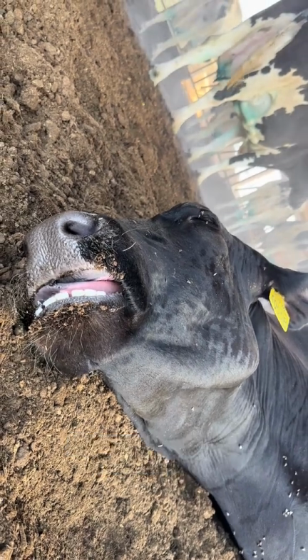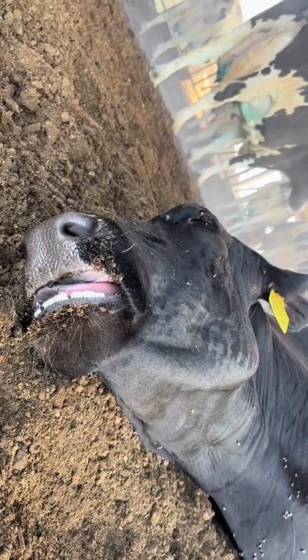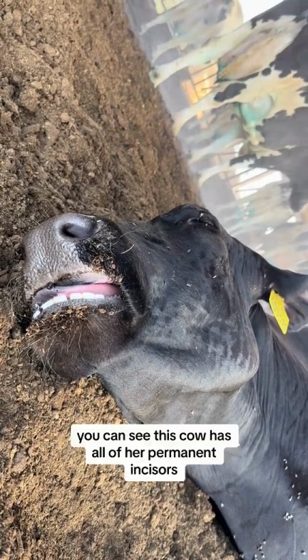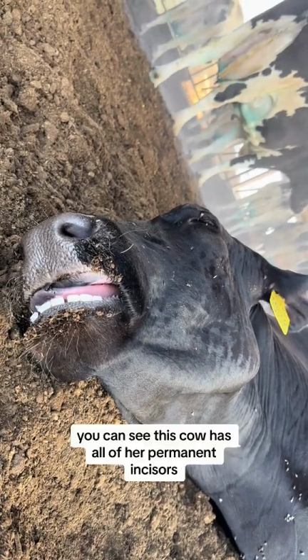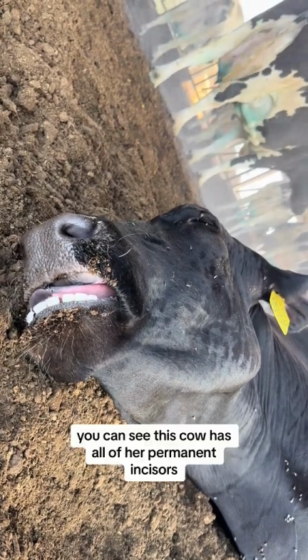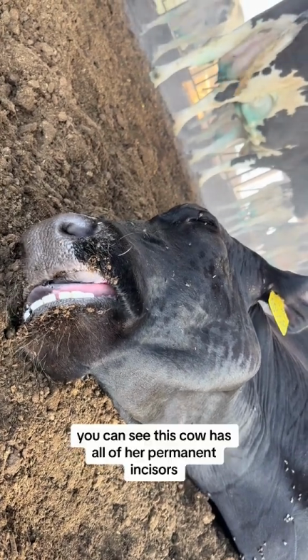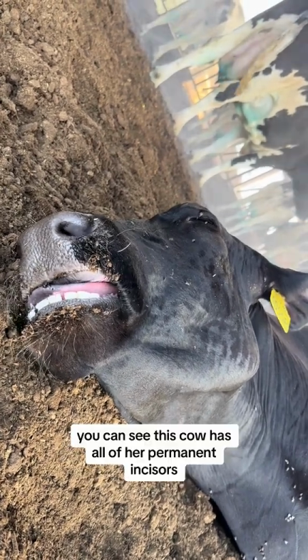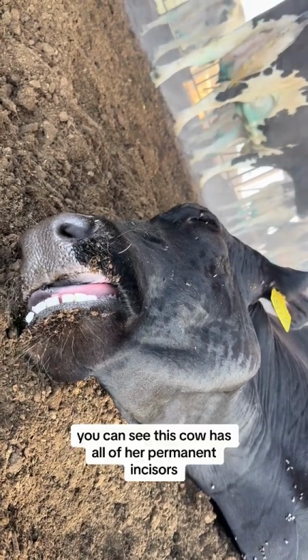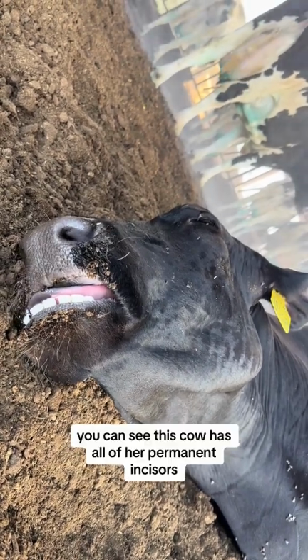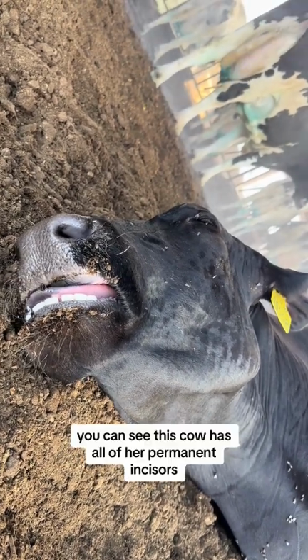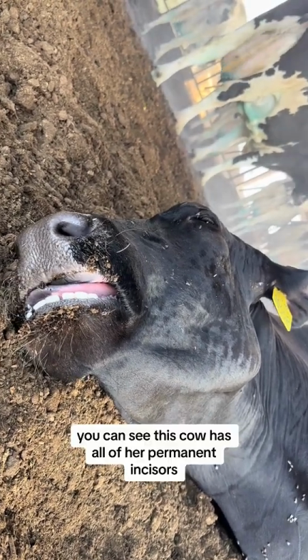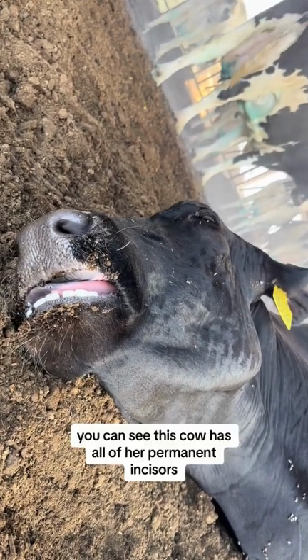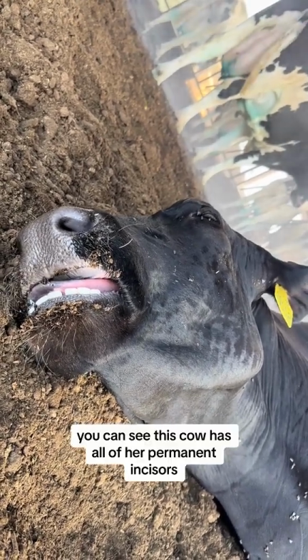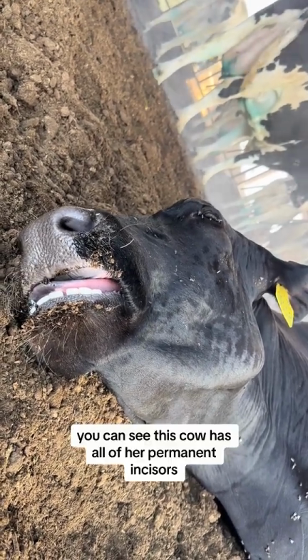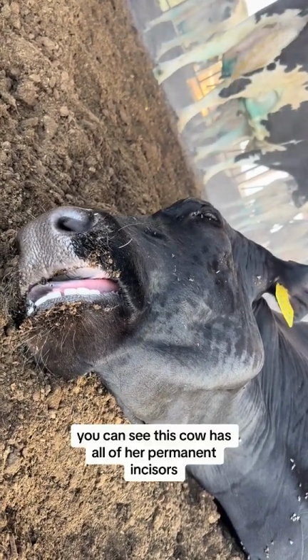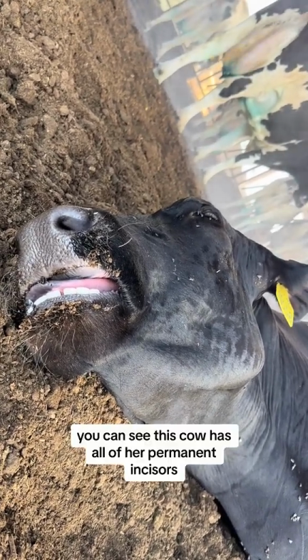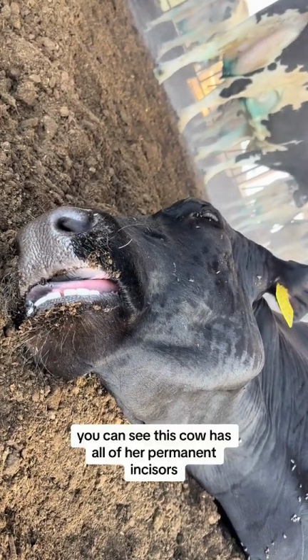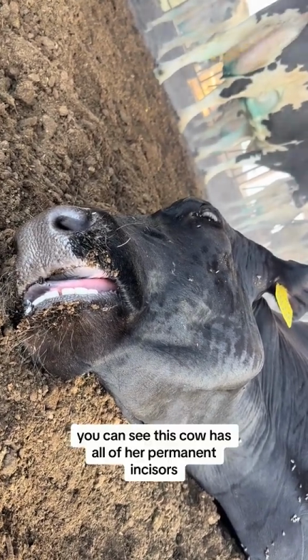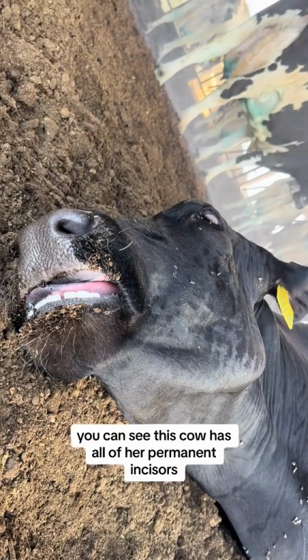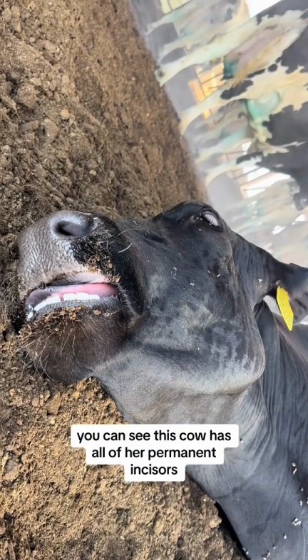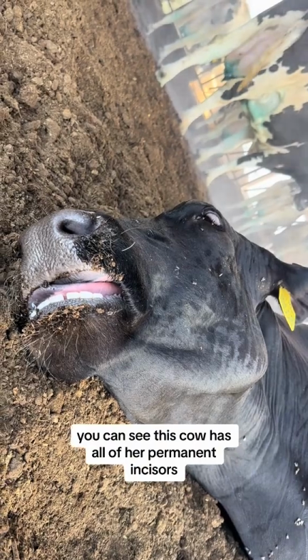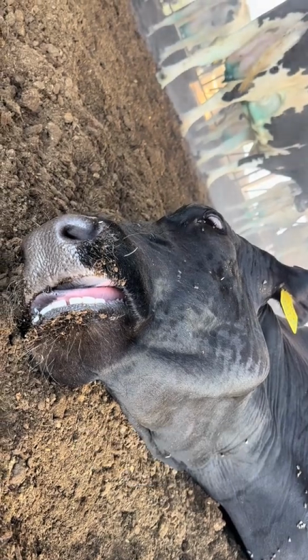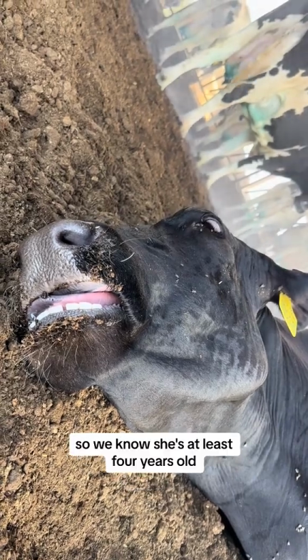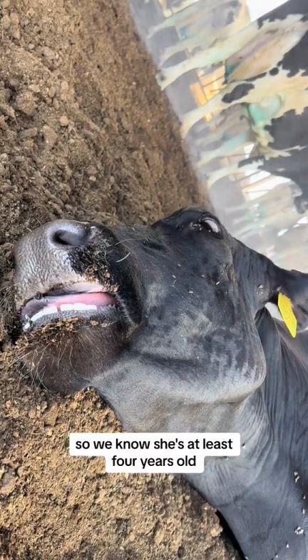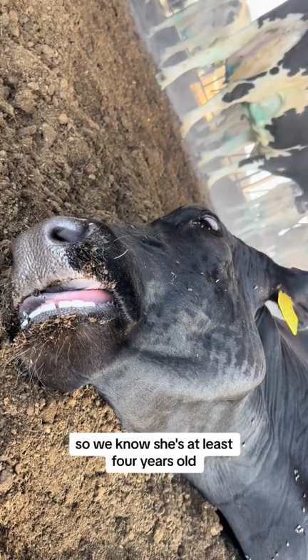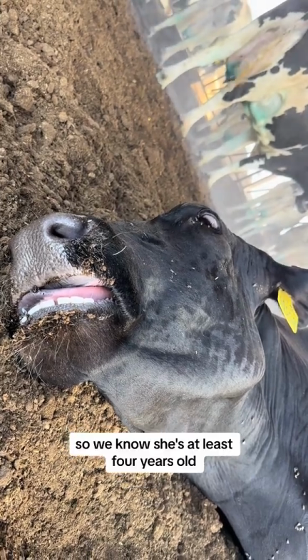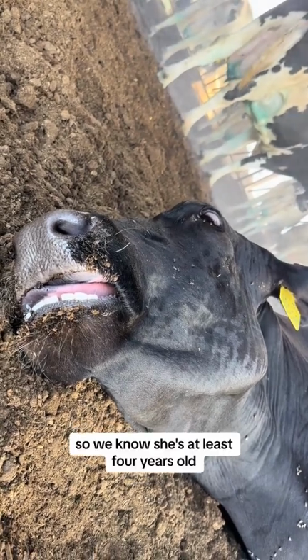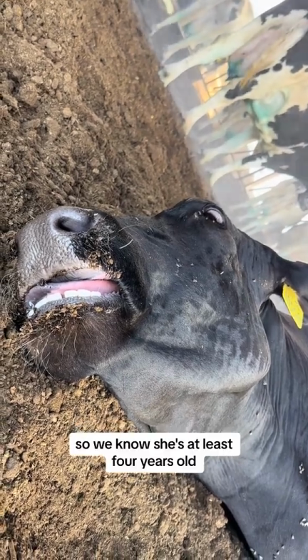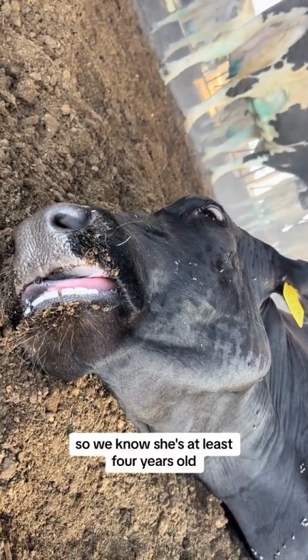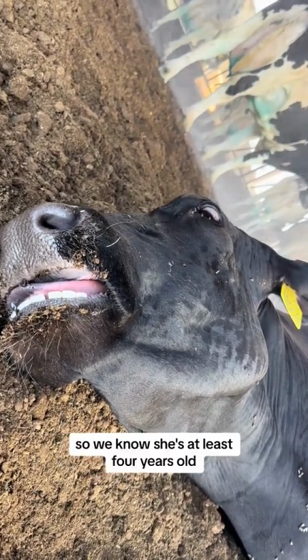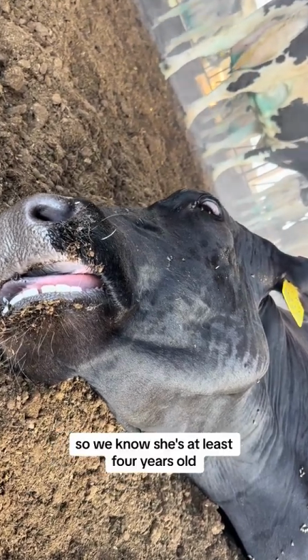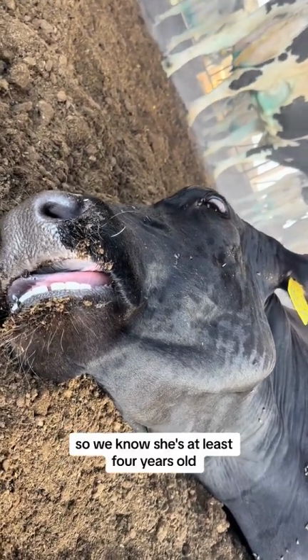You can see this cow has all of her permanent incisors, so we know she's at least four years old.